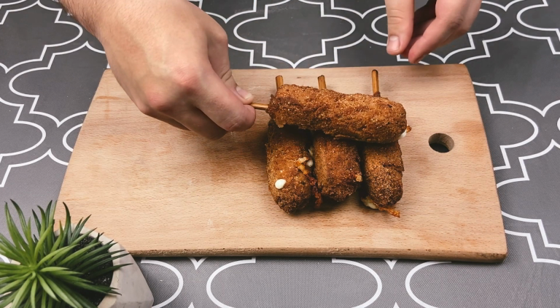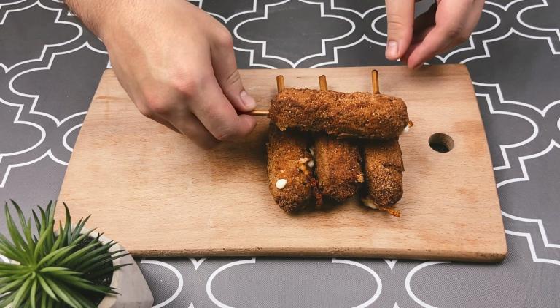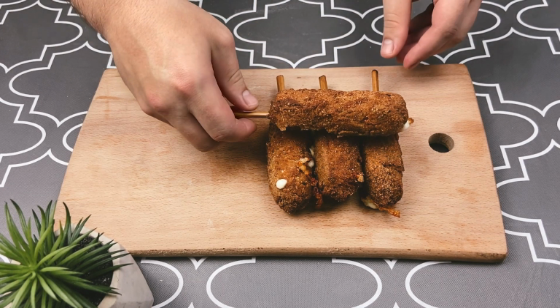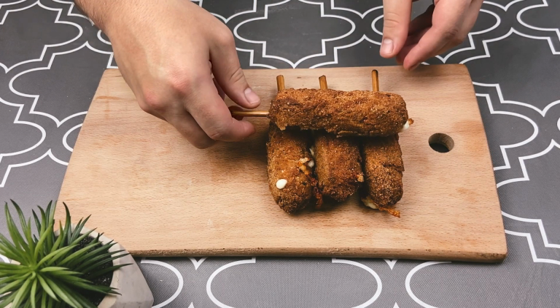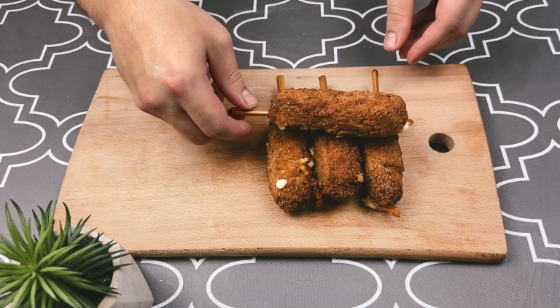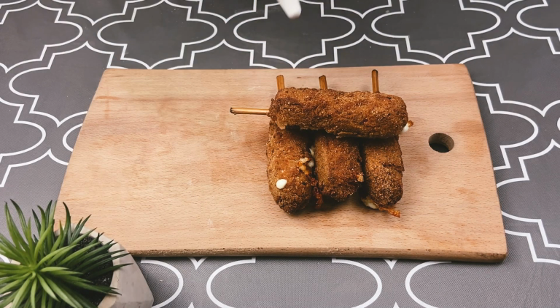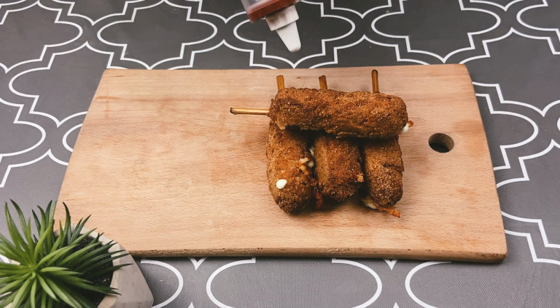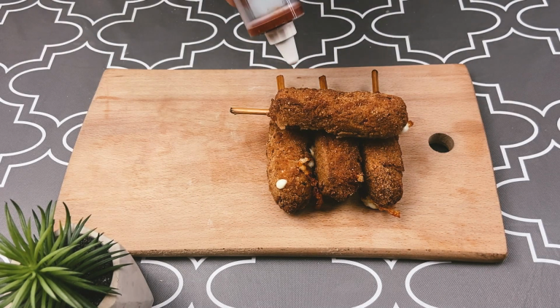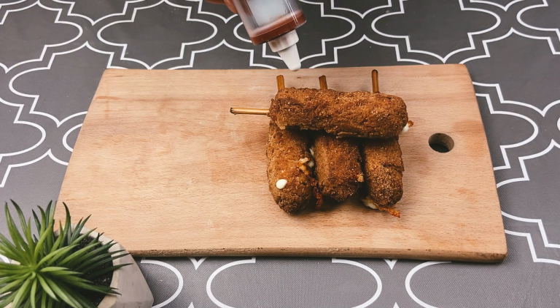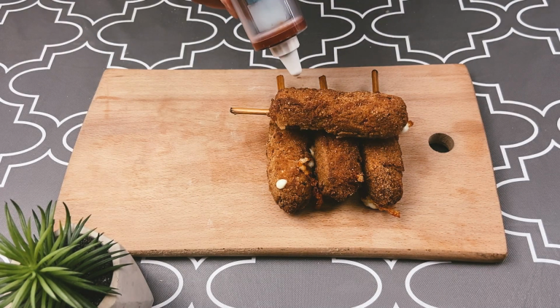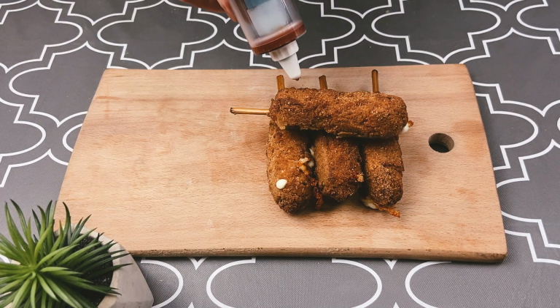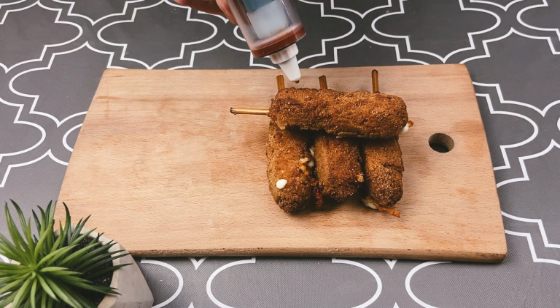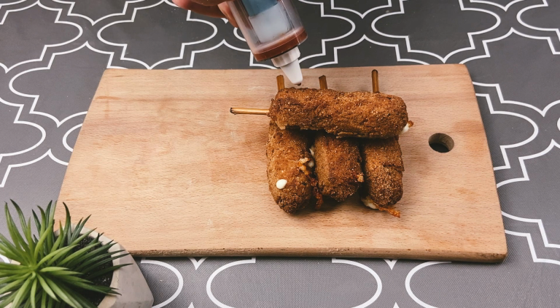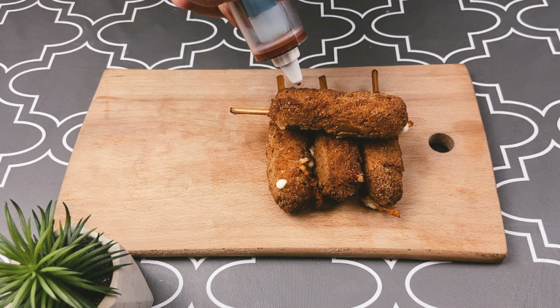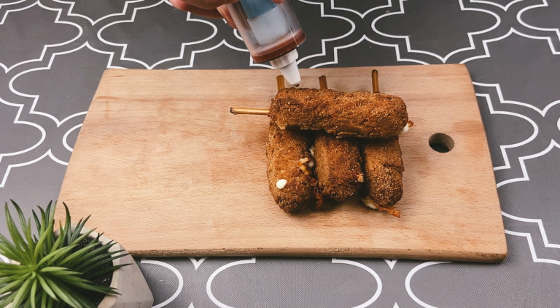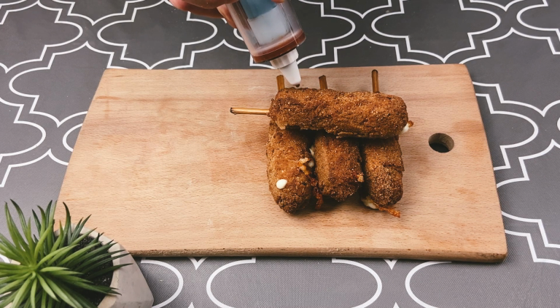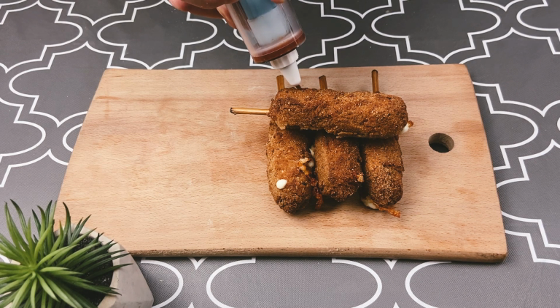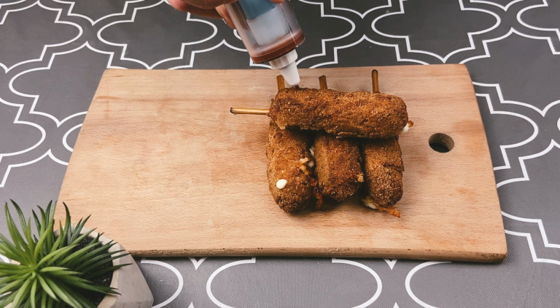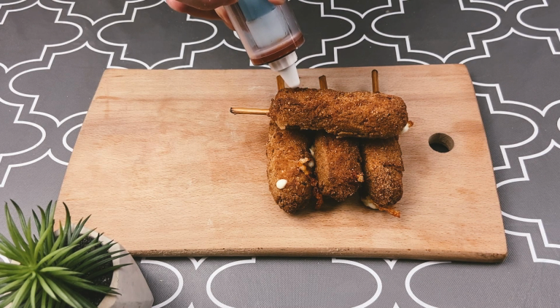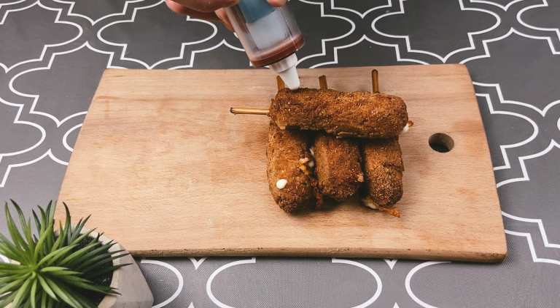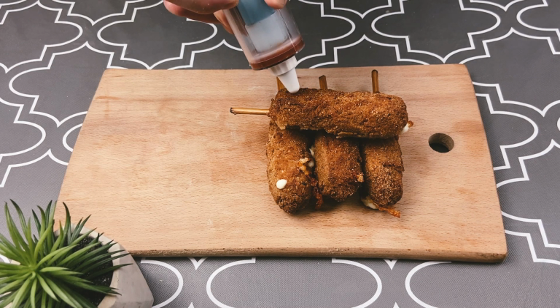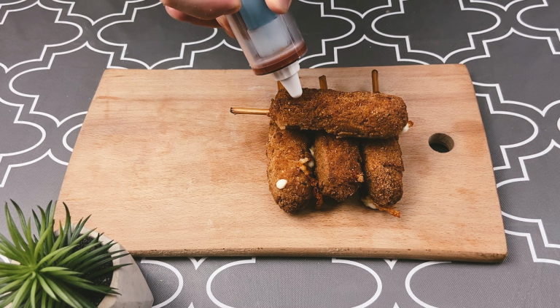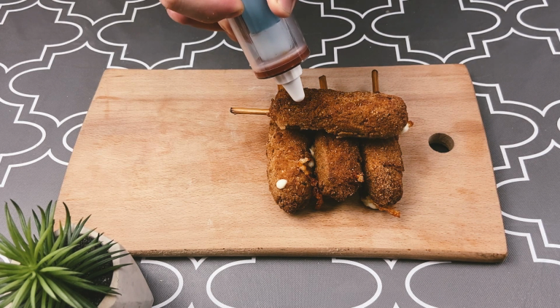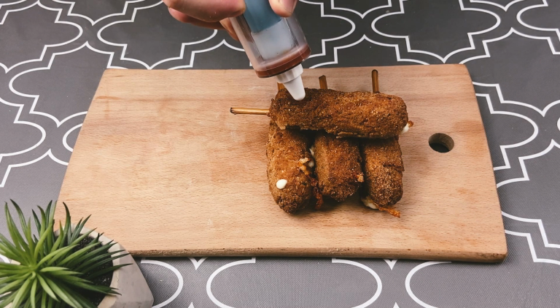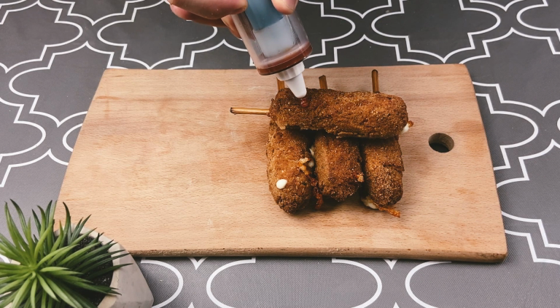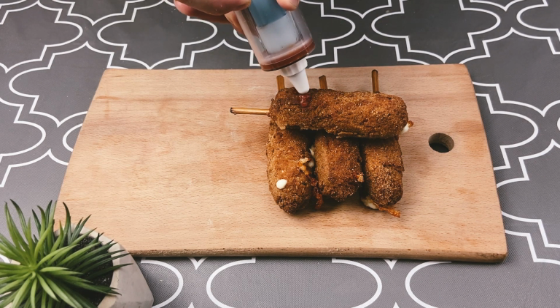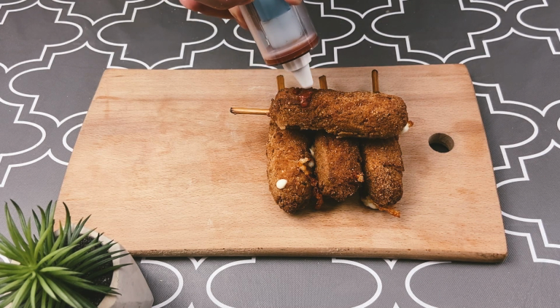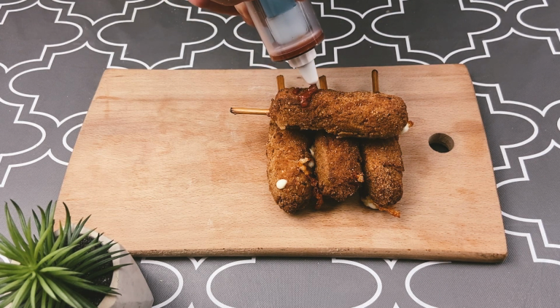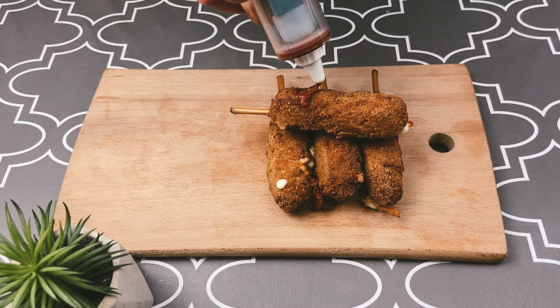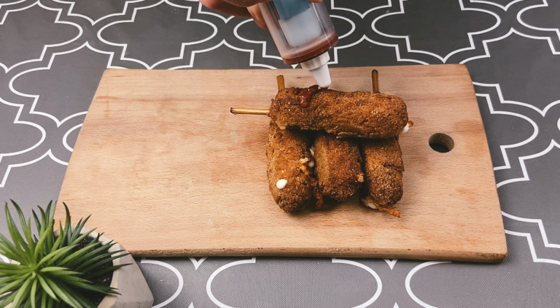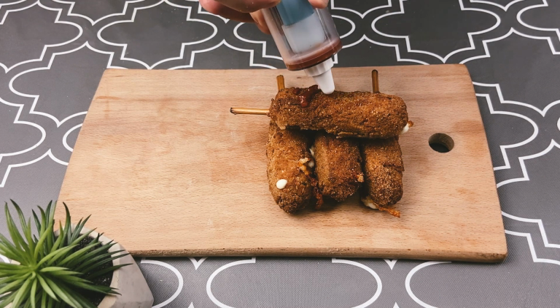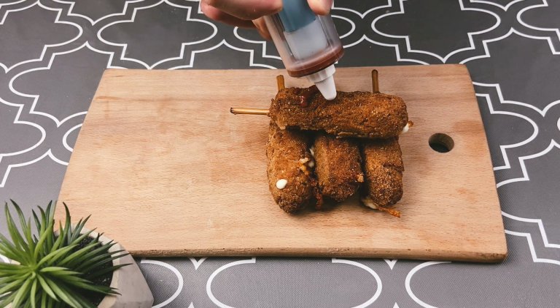Sorry, I don't eat ketchup, so I use tomato paste. You can garnish with mustard and ketchup.